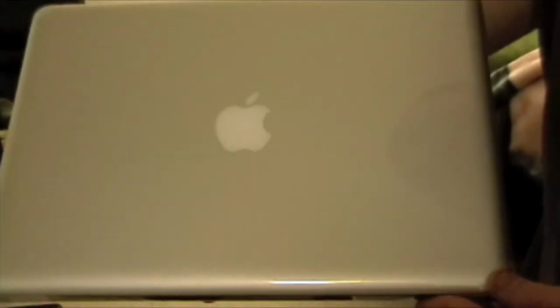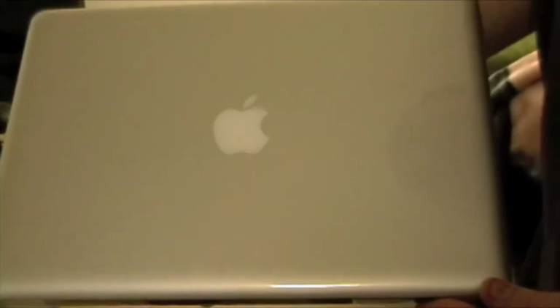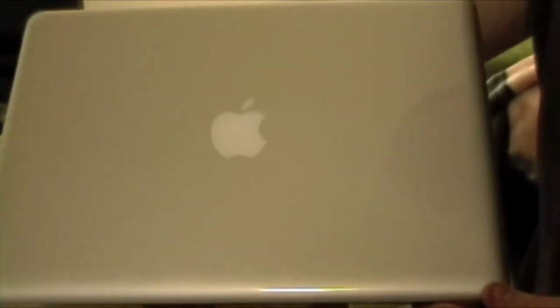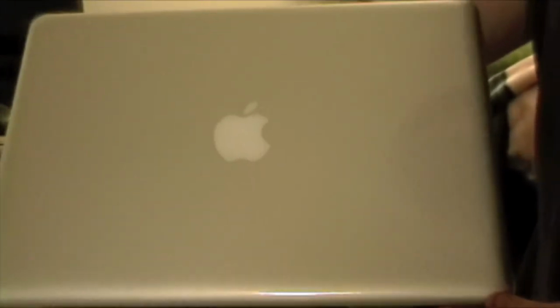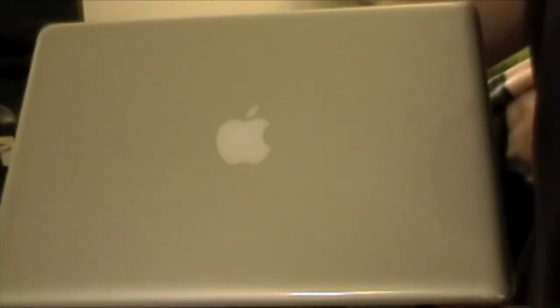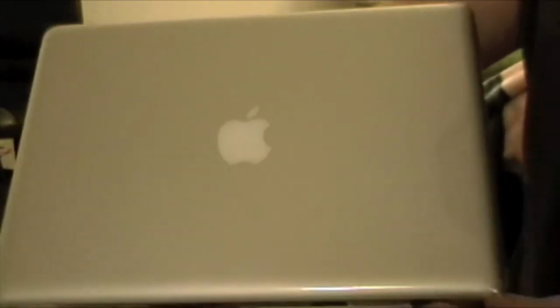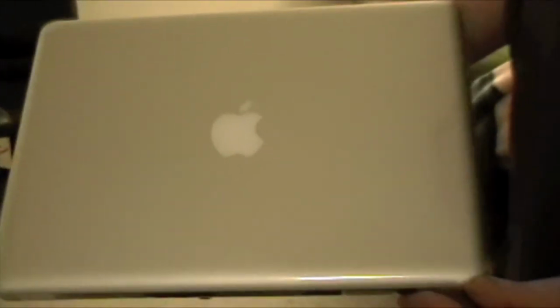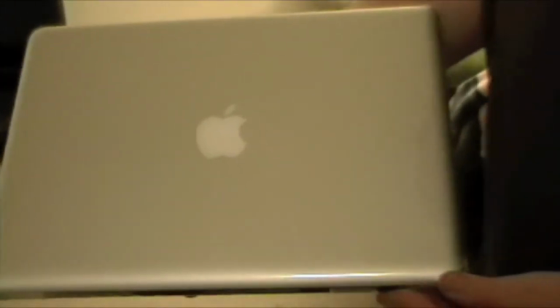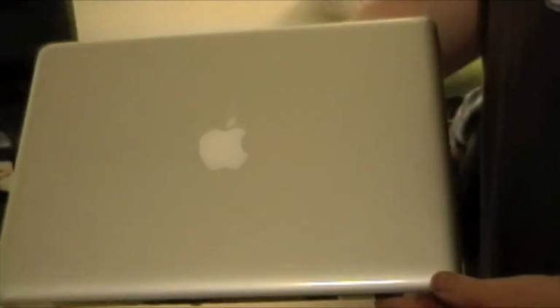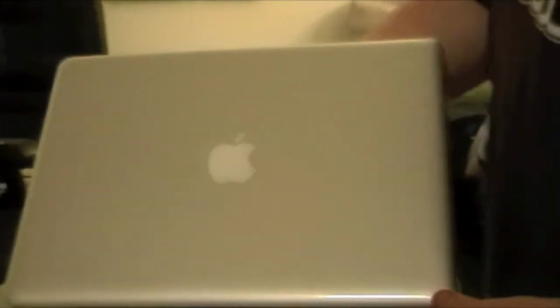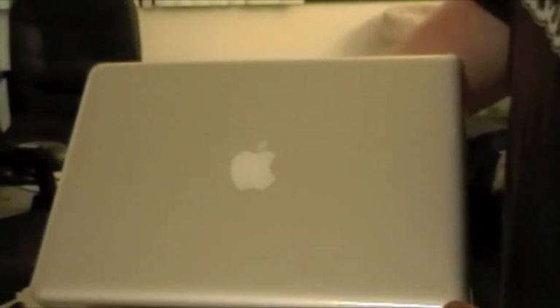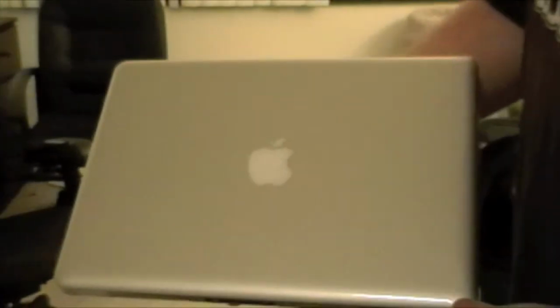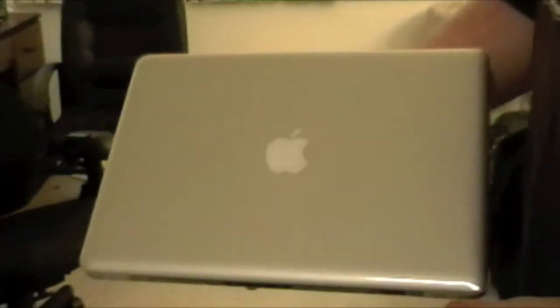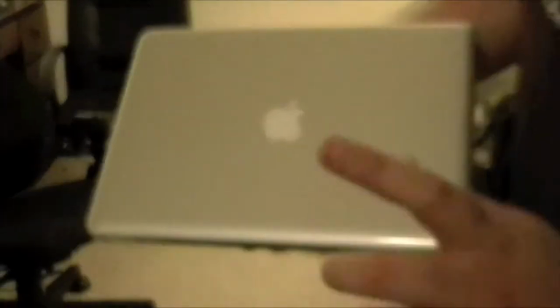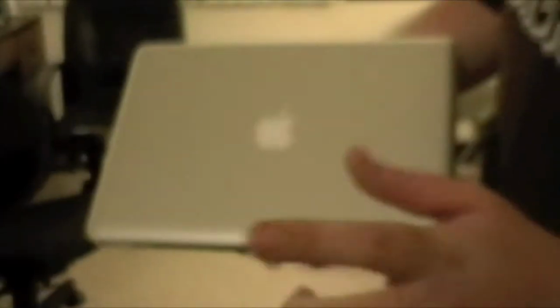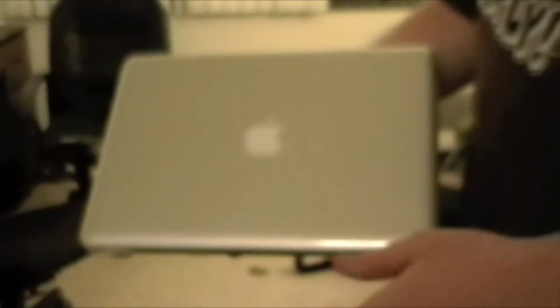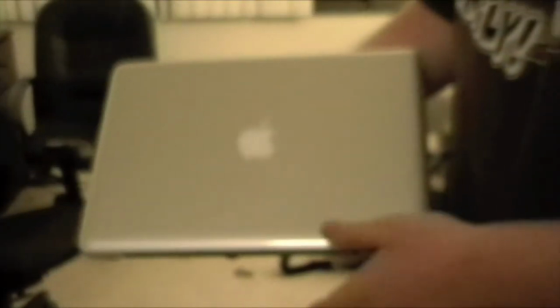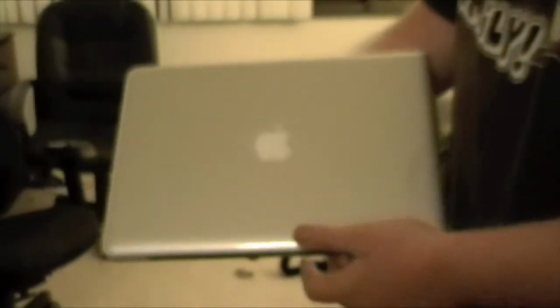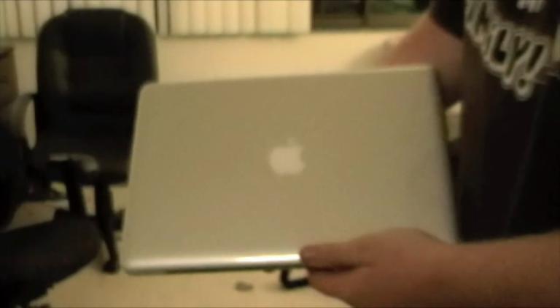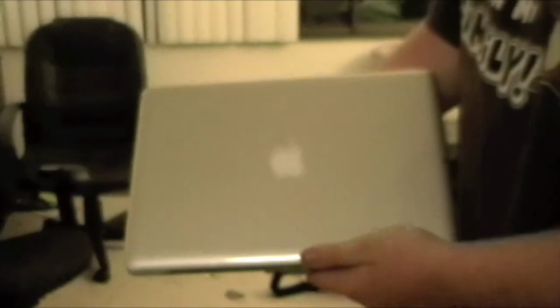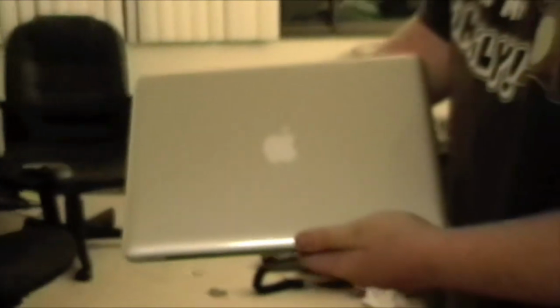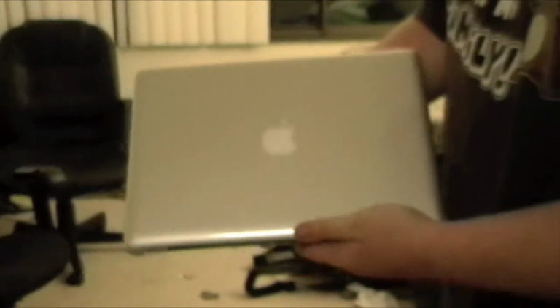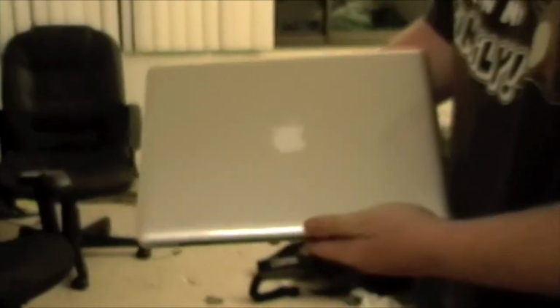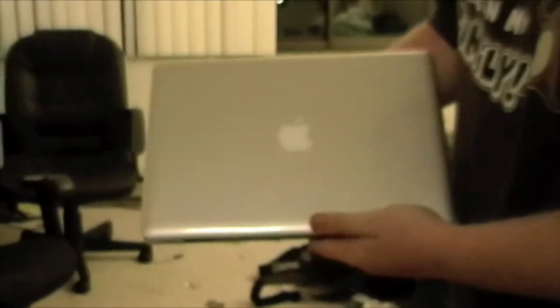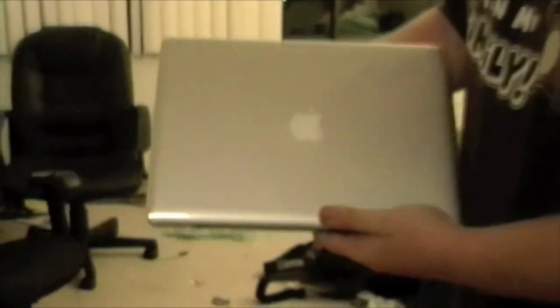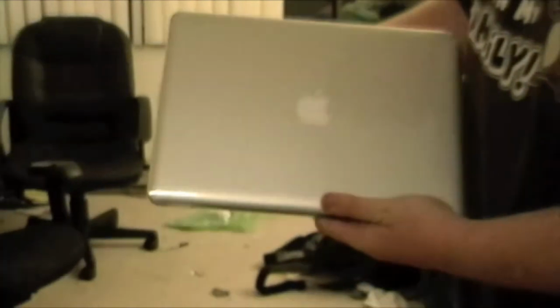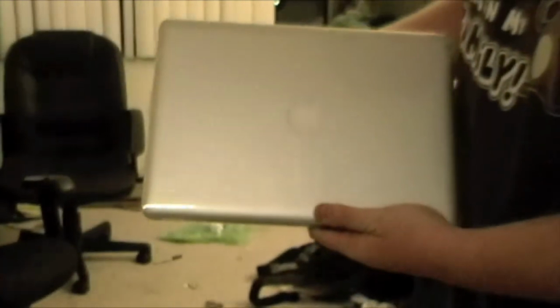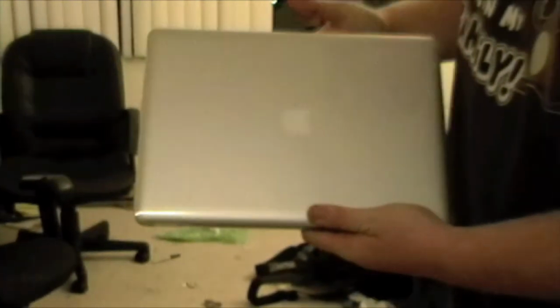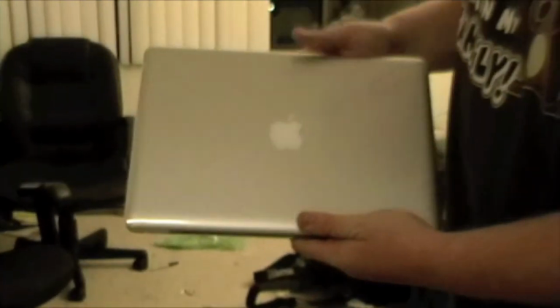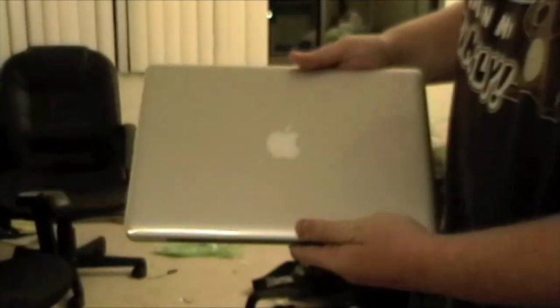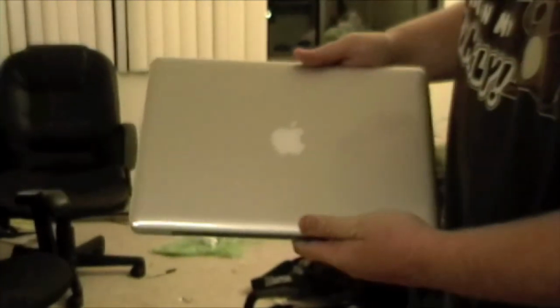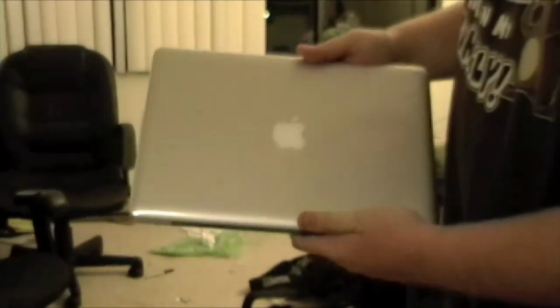All right, well I'm gonna go ahead and play with it, and you enjoy the rest of your day. Have a good one.